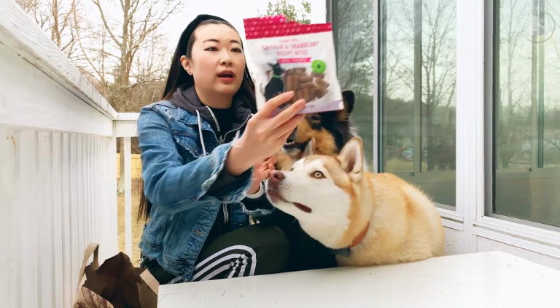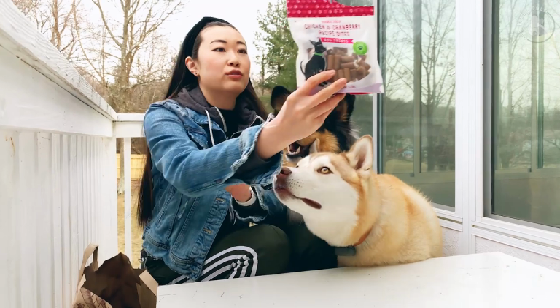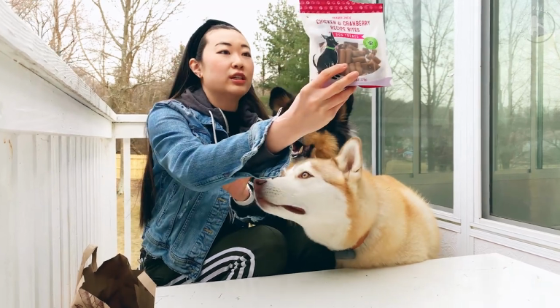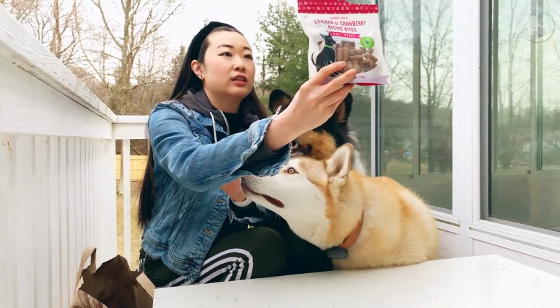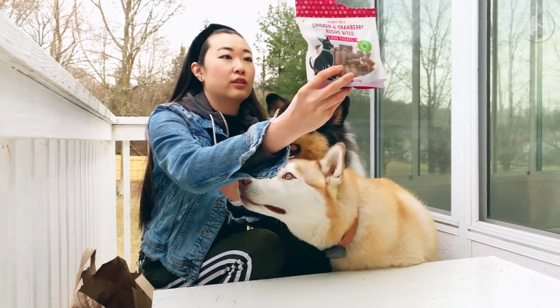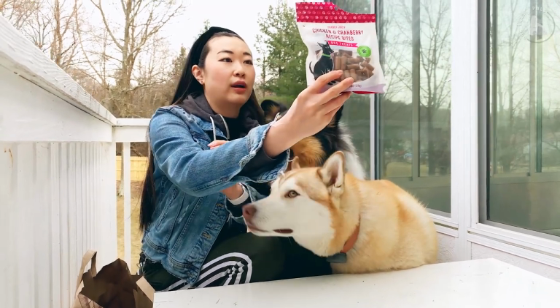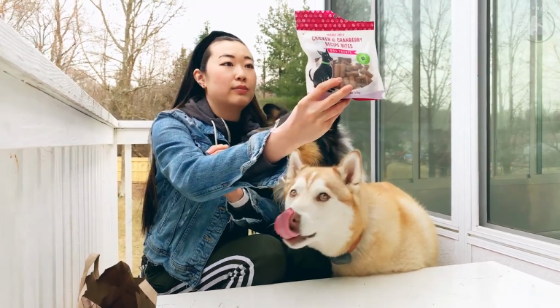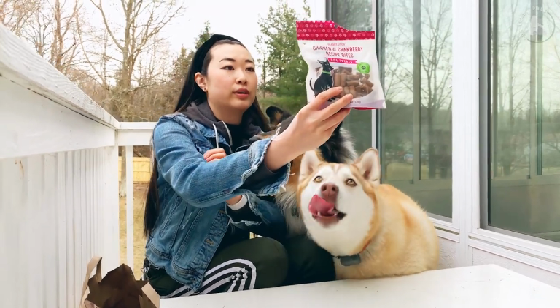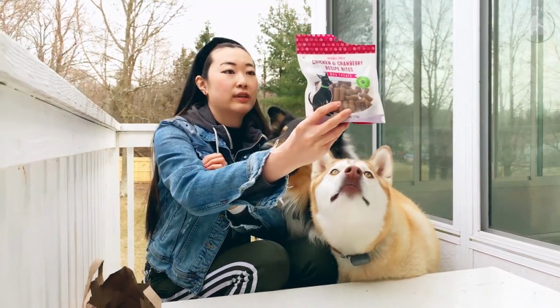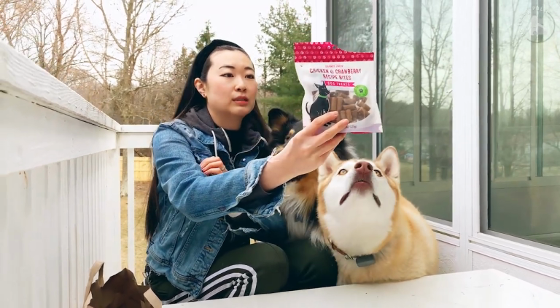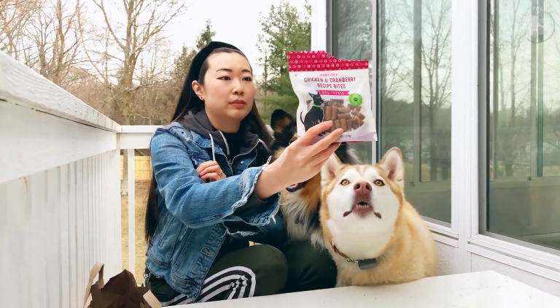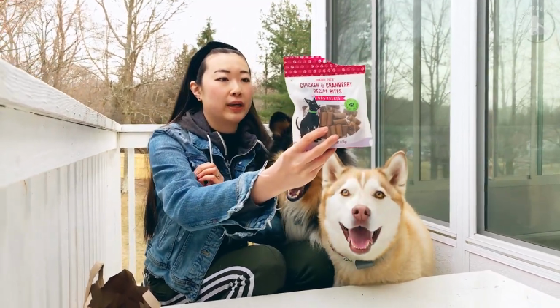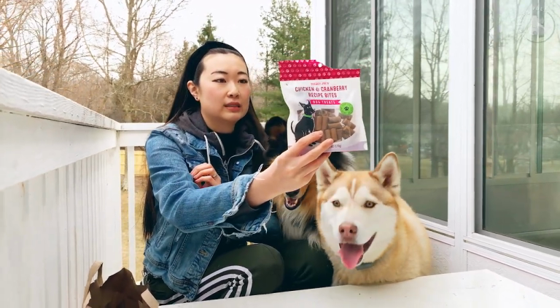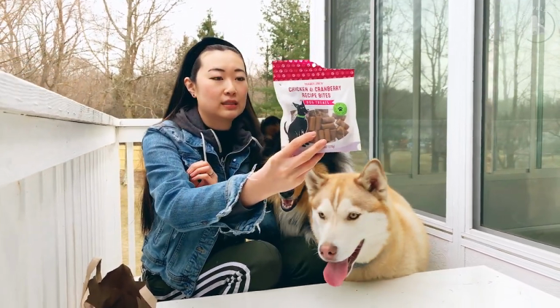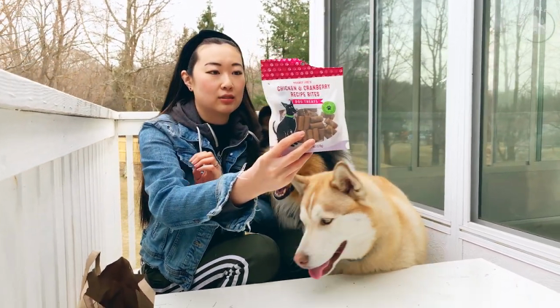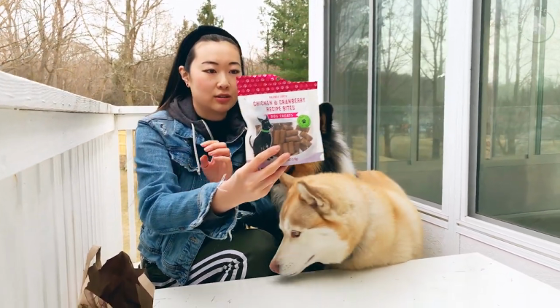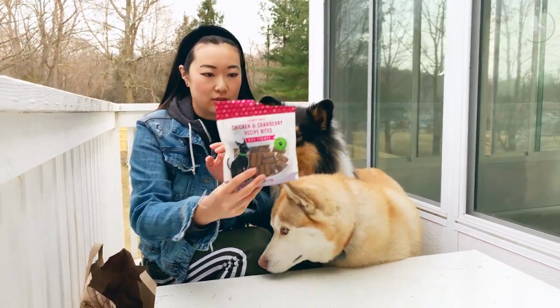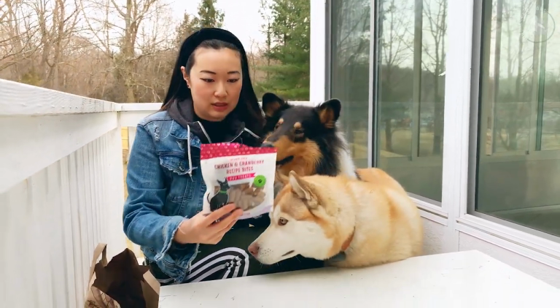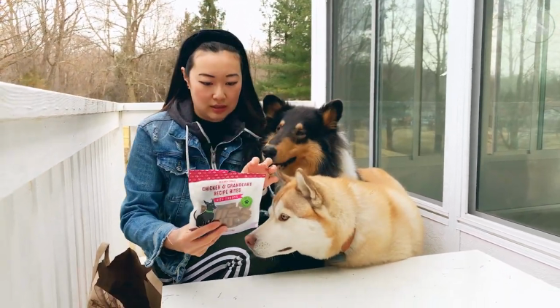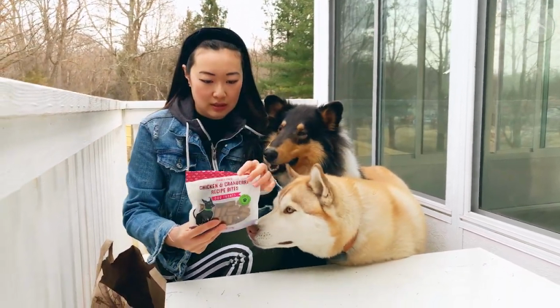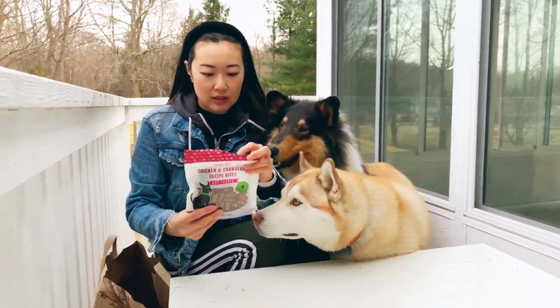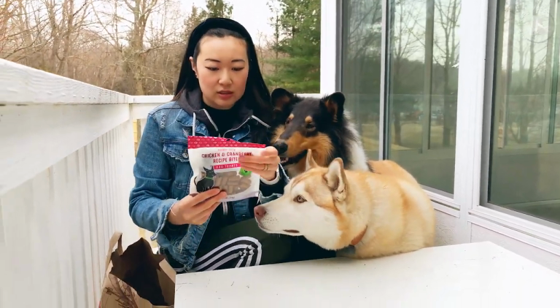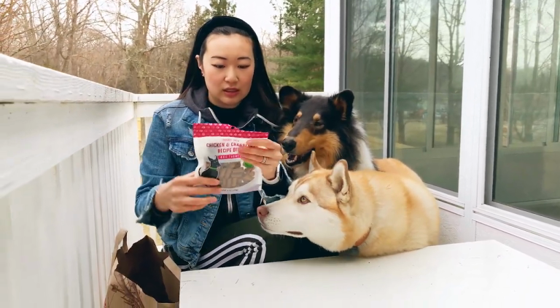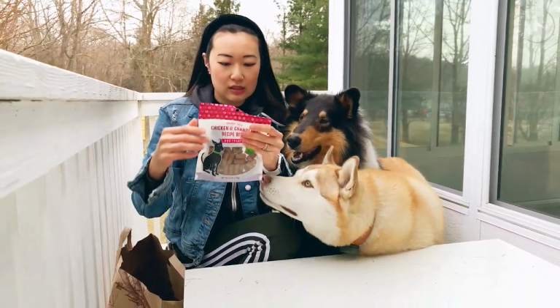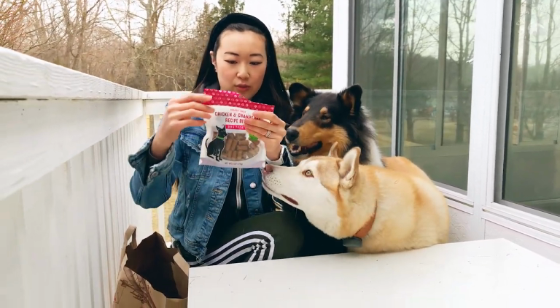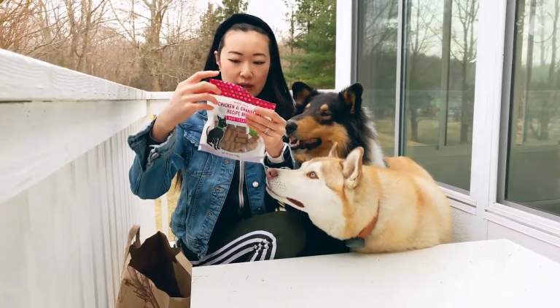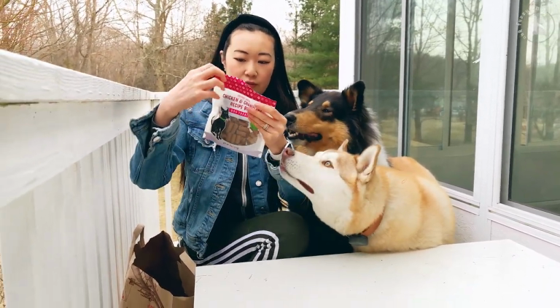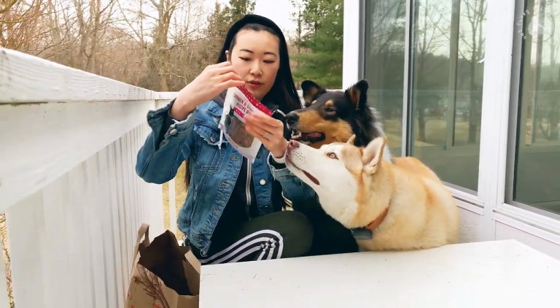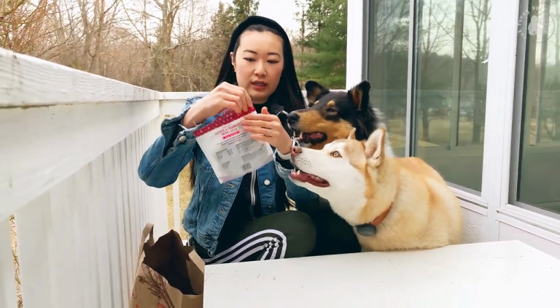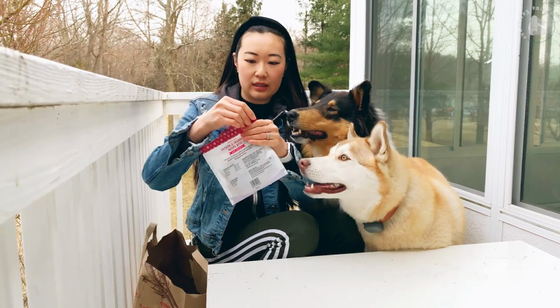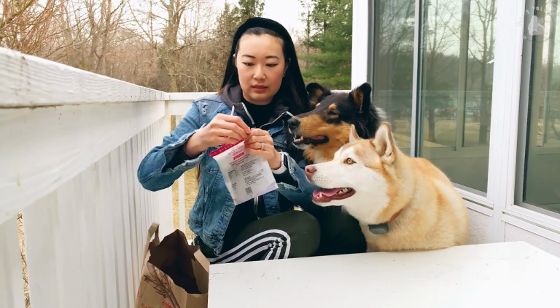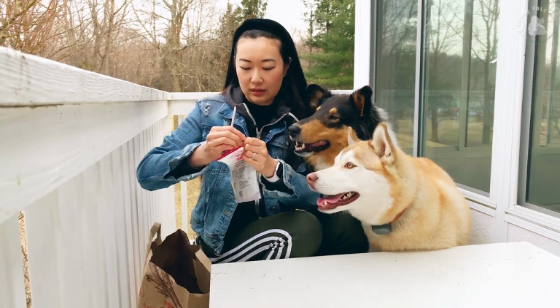Next up, we have chicken and cranberry recipe bites — dog treats. These are grain-free. That's good.